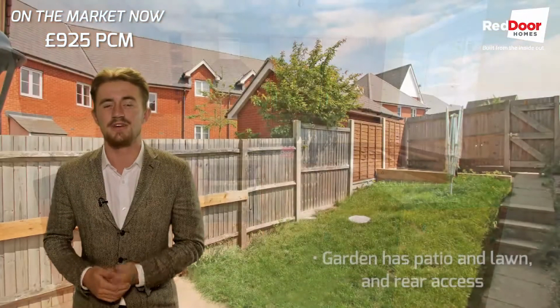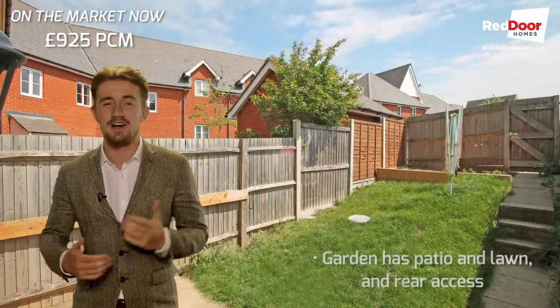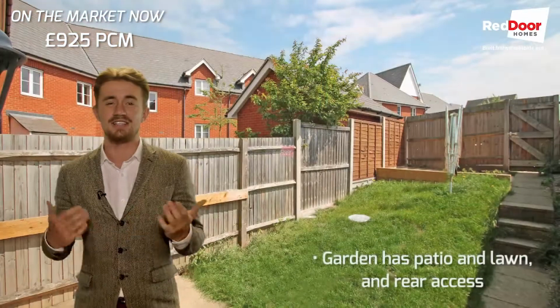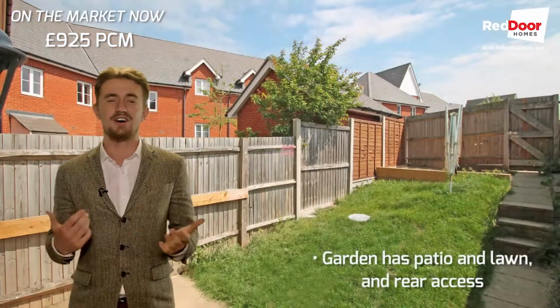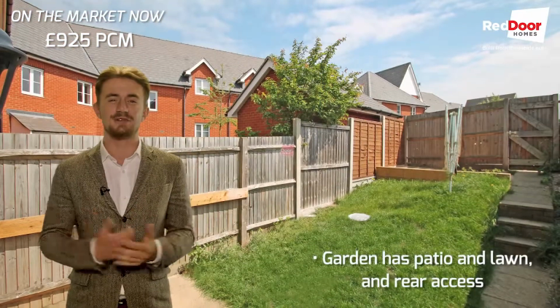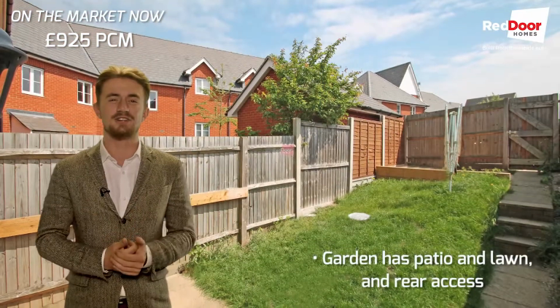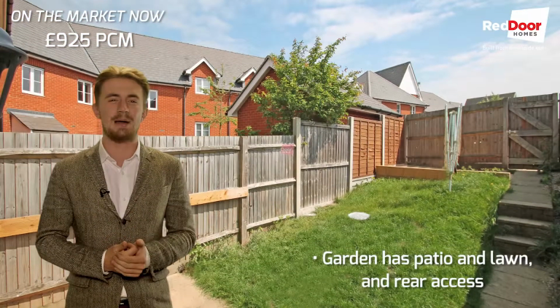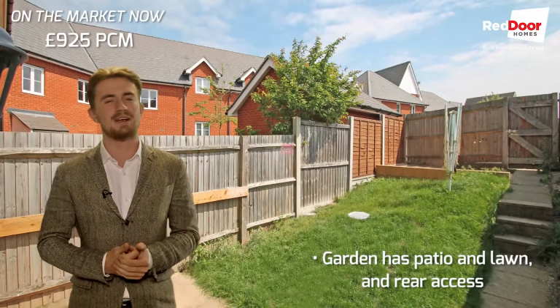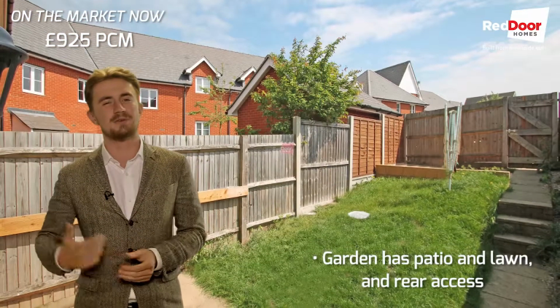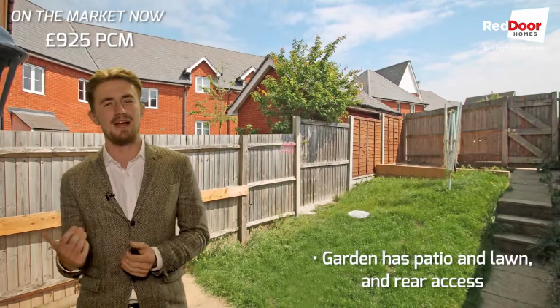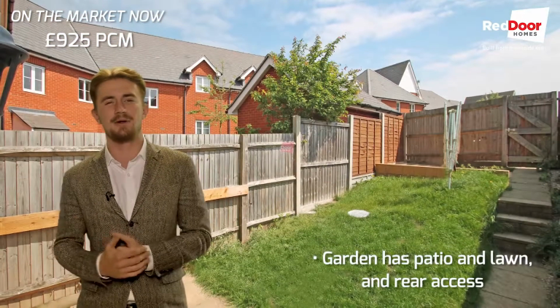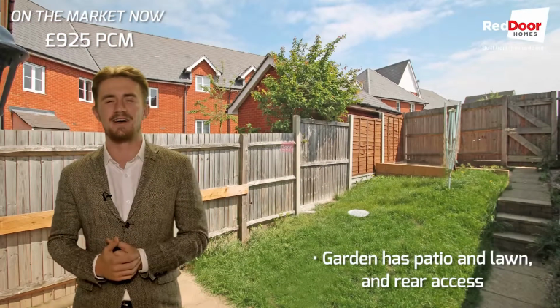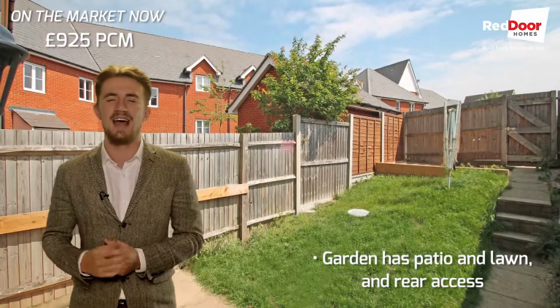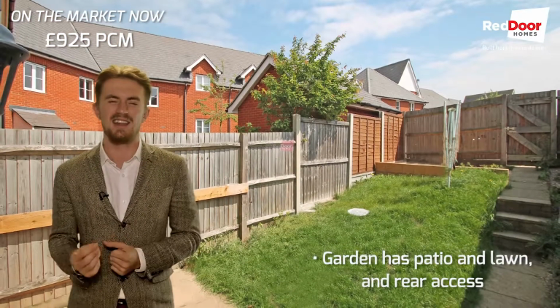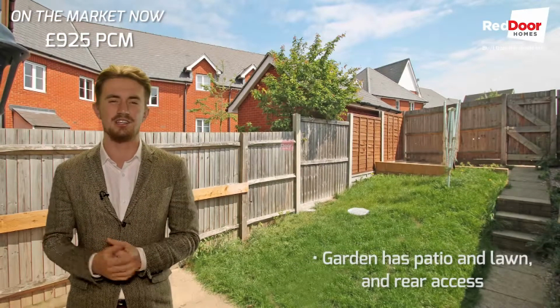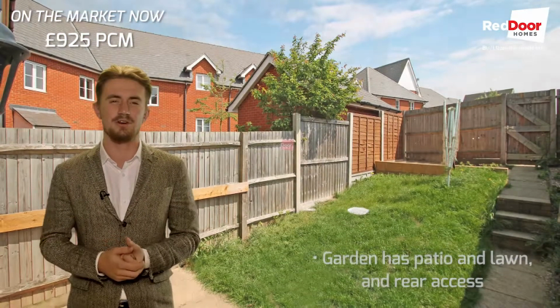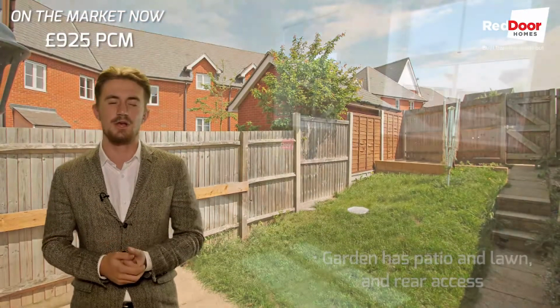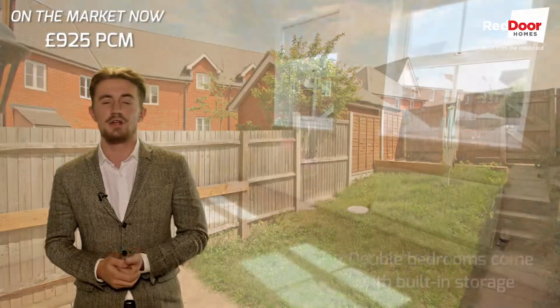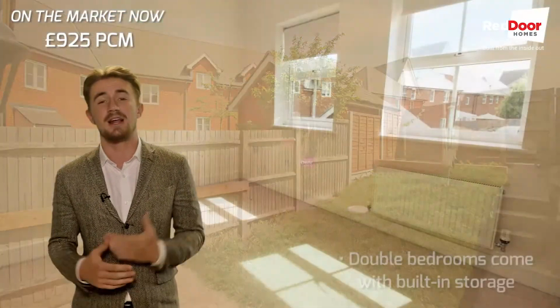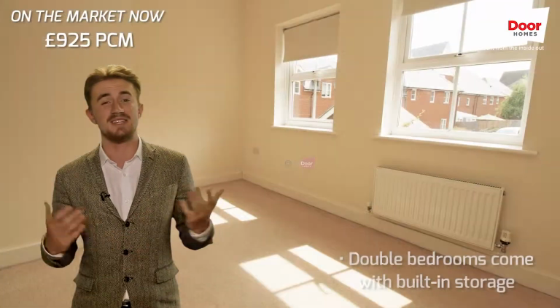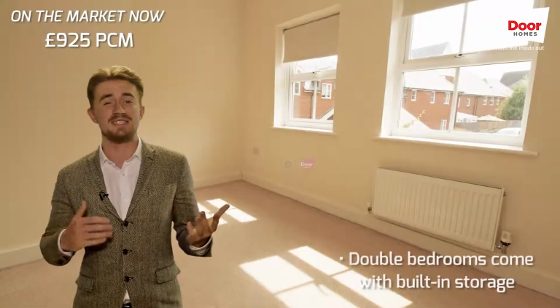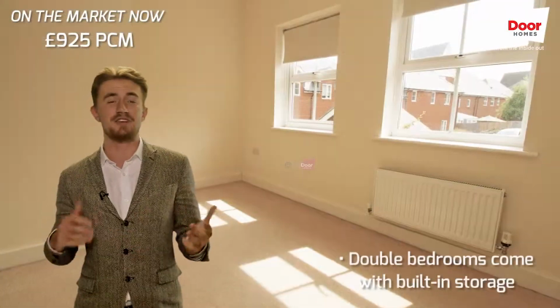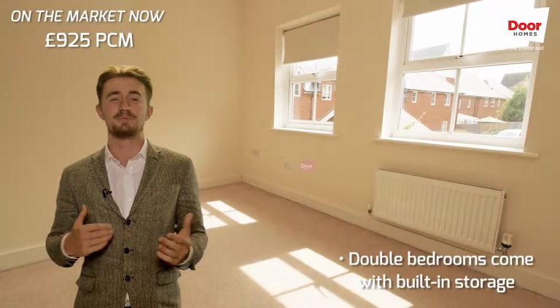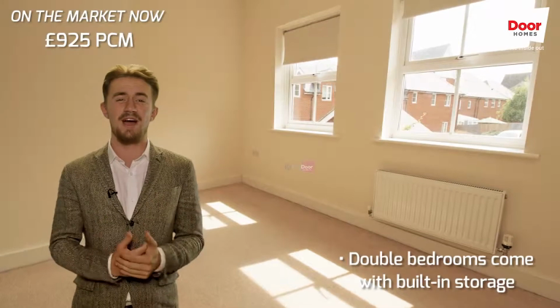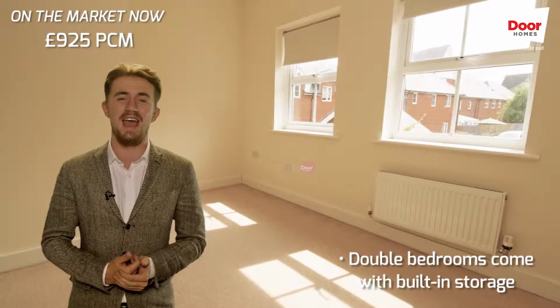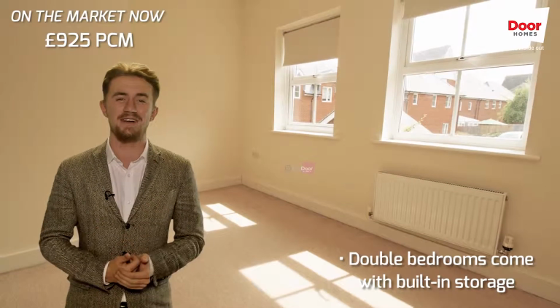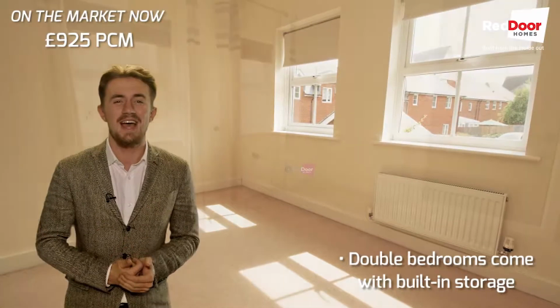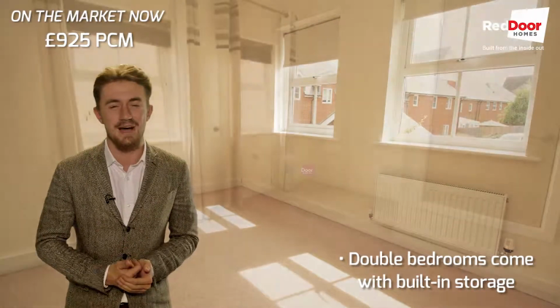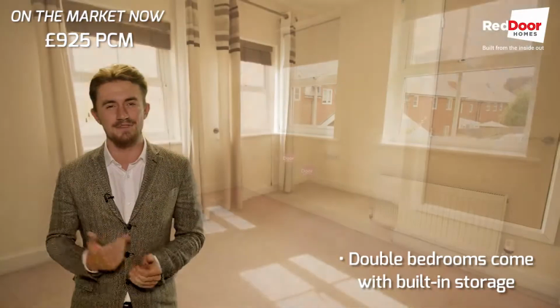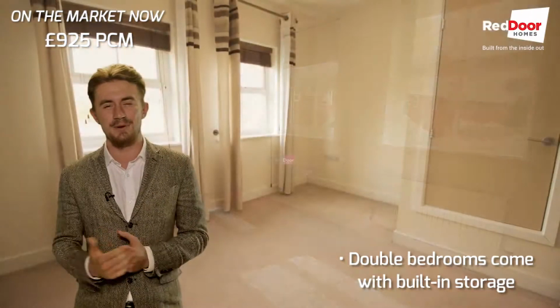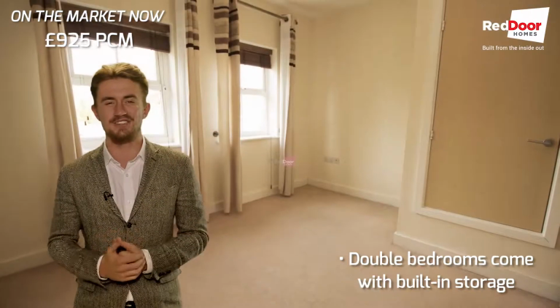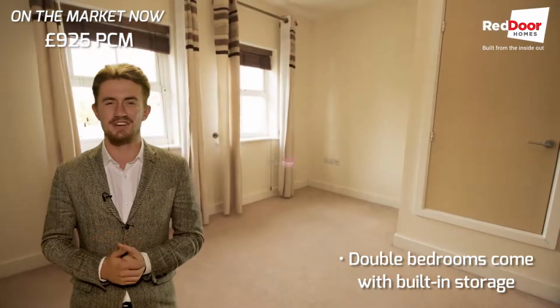Your rear garden is a nice little sun trap and comes with a patio area and a lush lawn. Looking upstairs, the bedrooms are bright and airy and come with built-in storage.